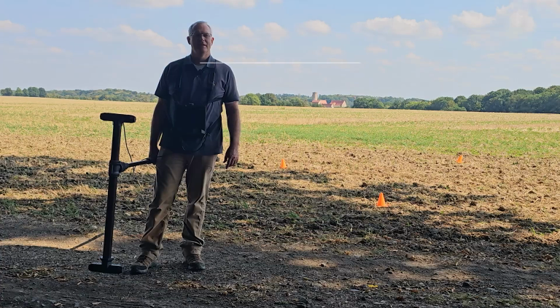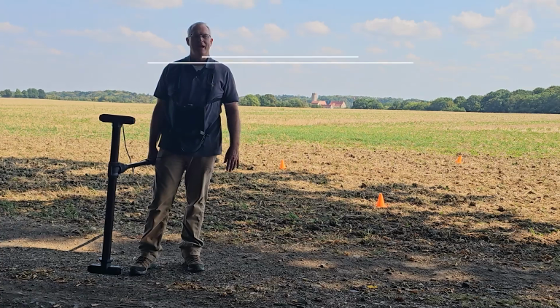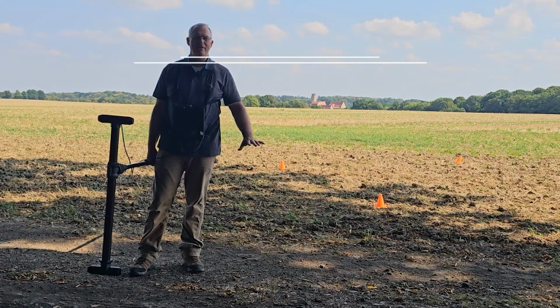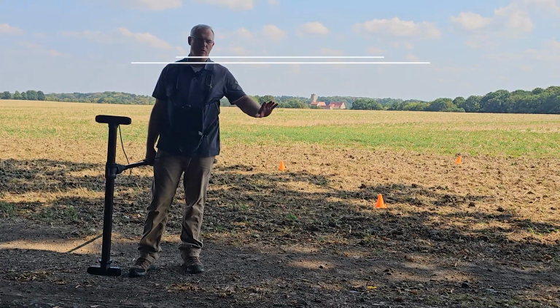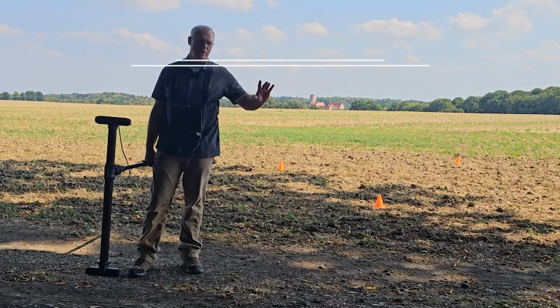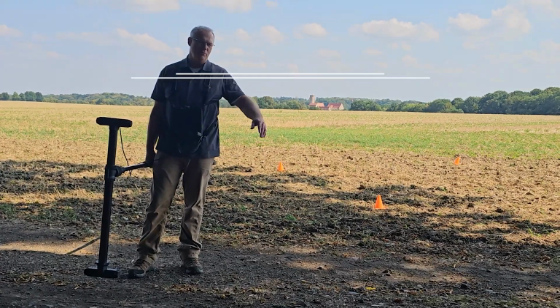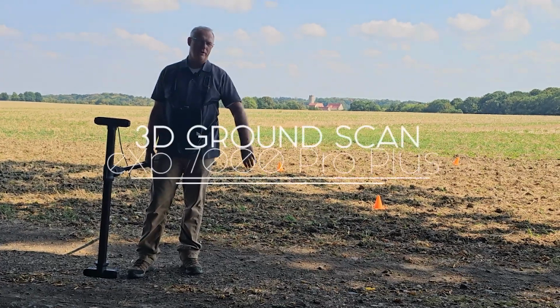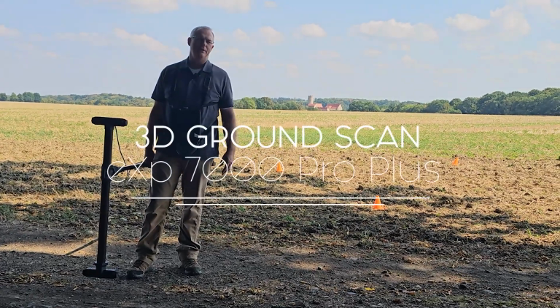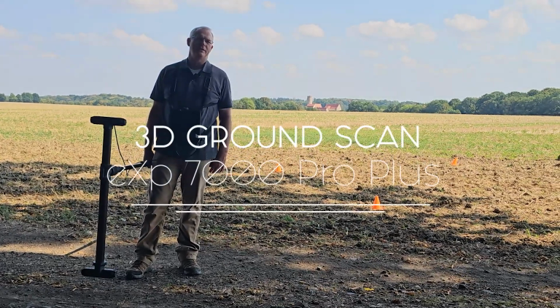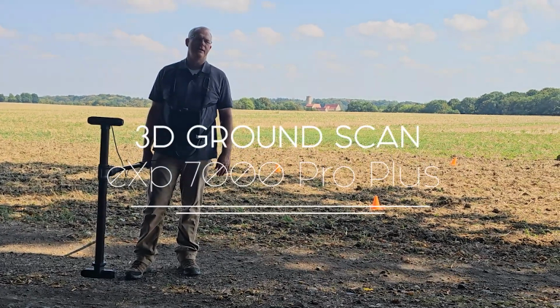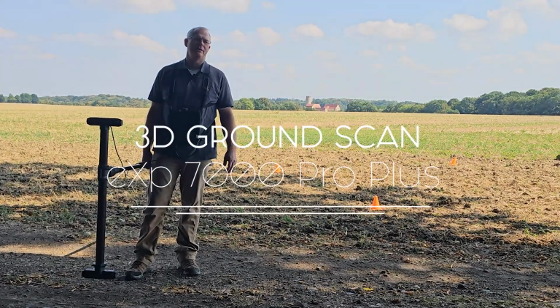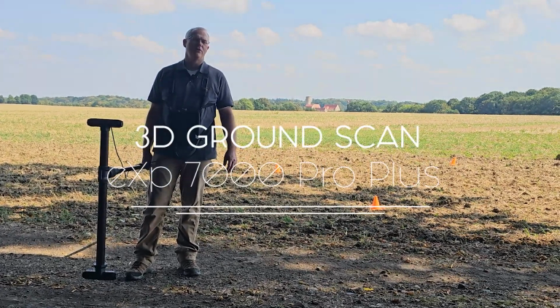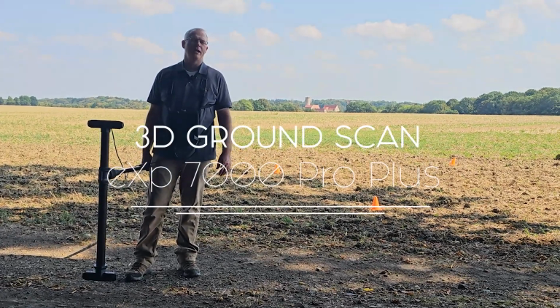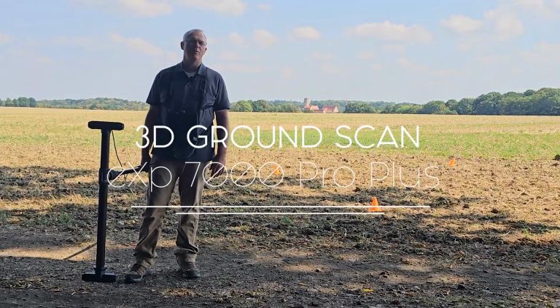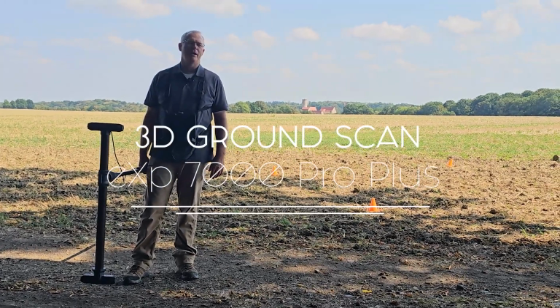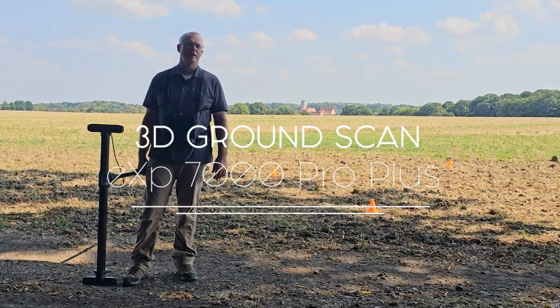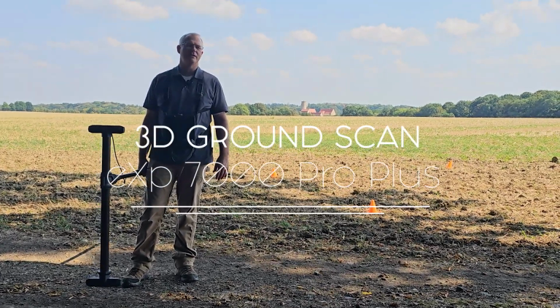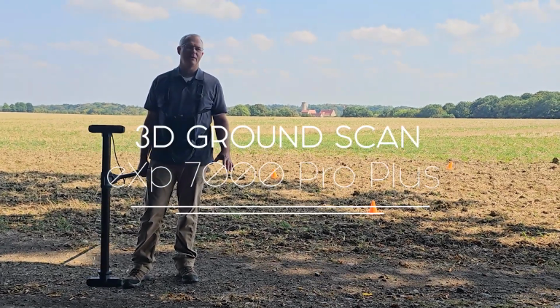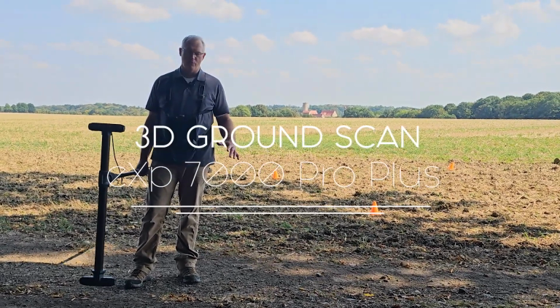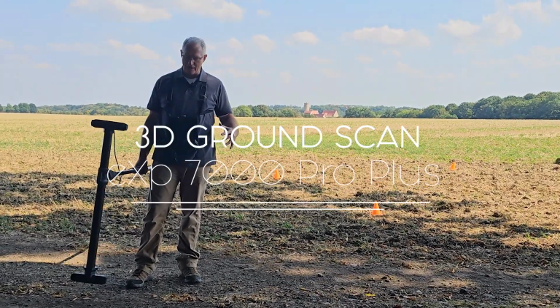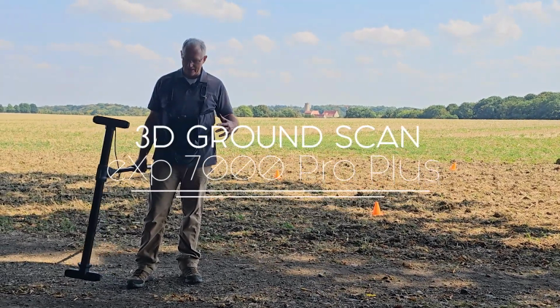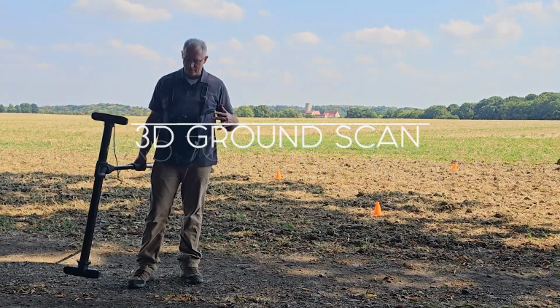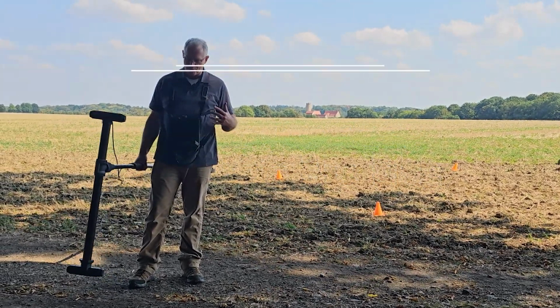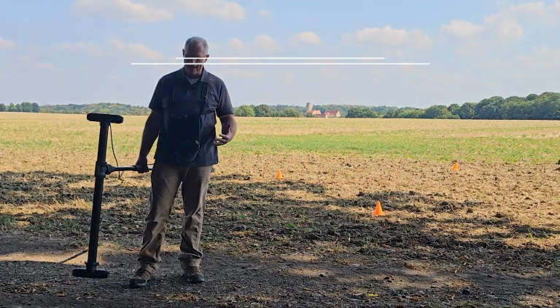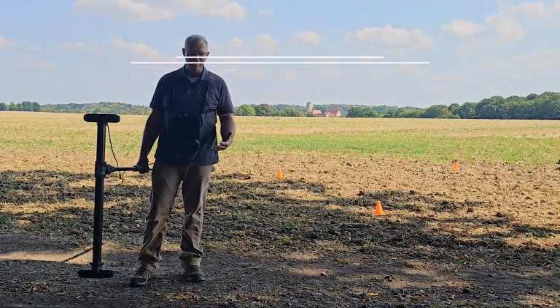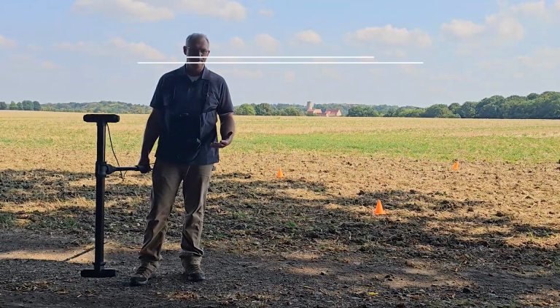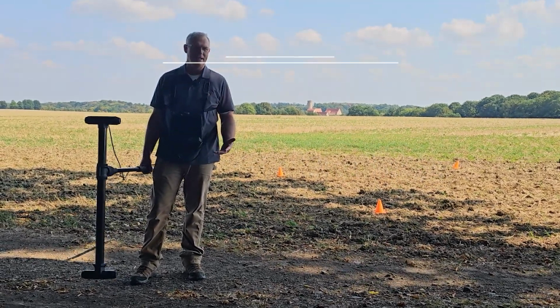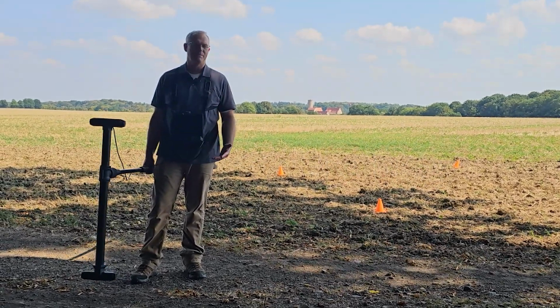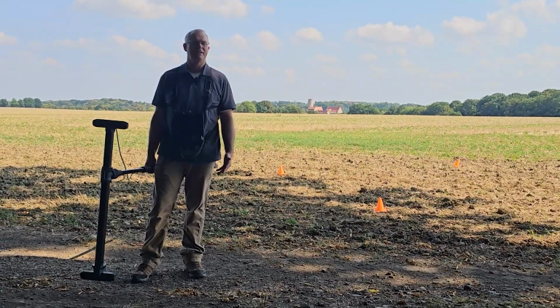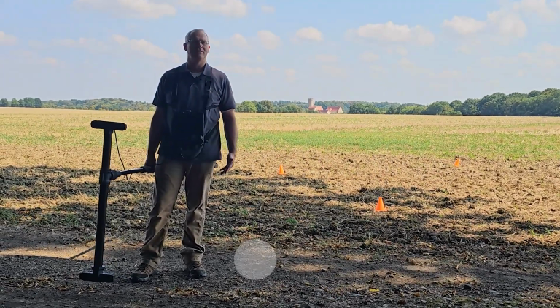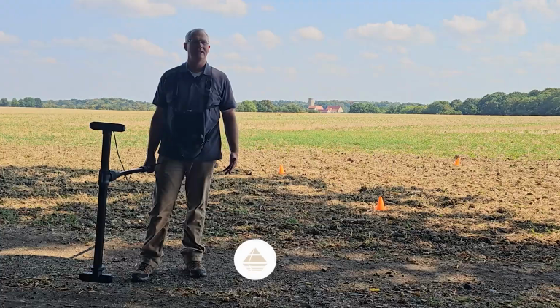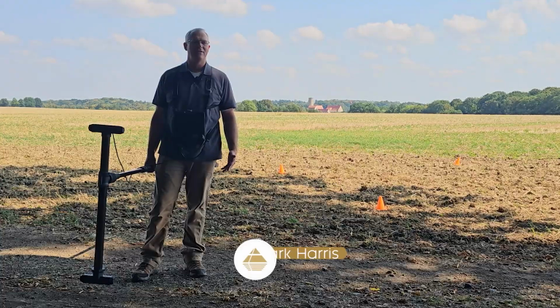Hi everyone, Mark Harris here, OCam Americas. We've got the brand new EXP 7000.